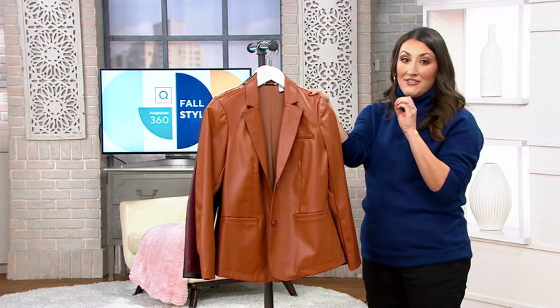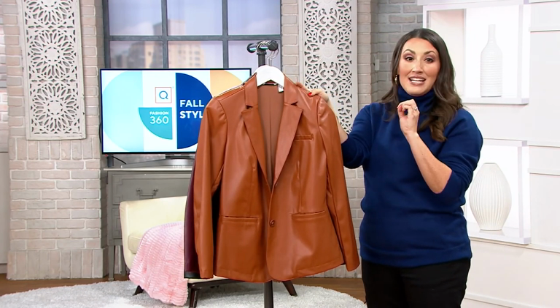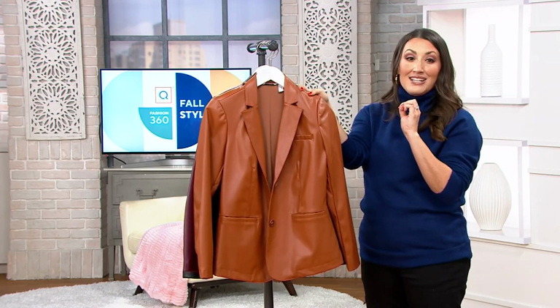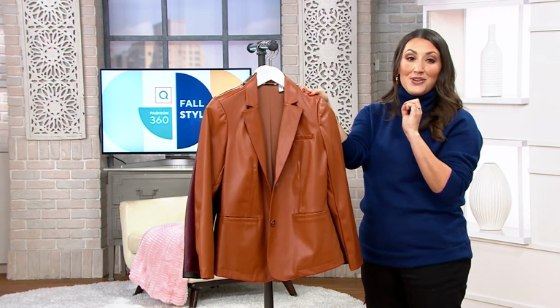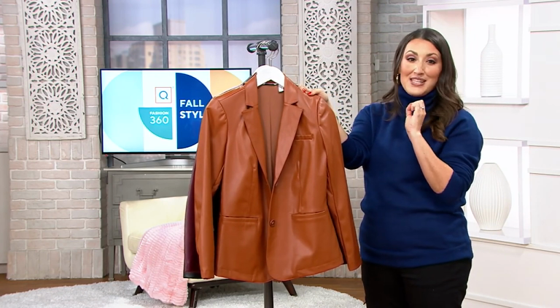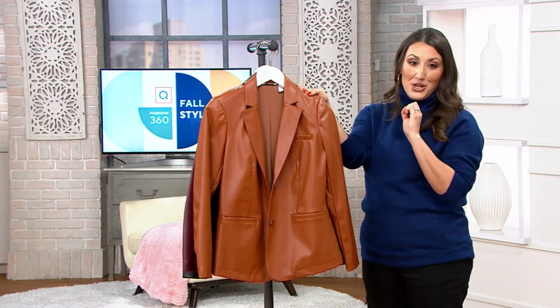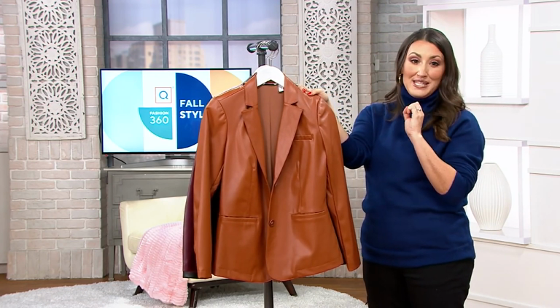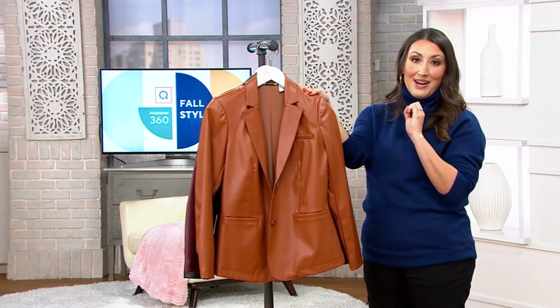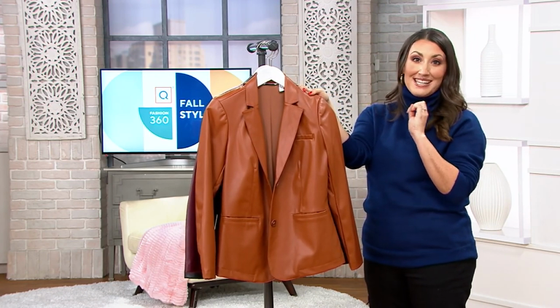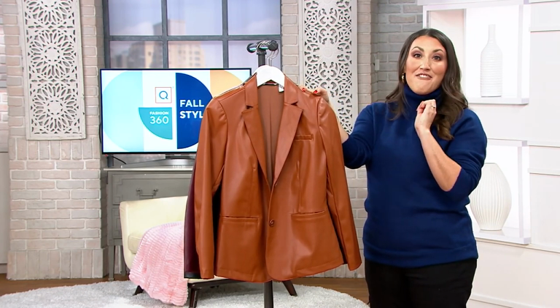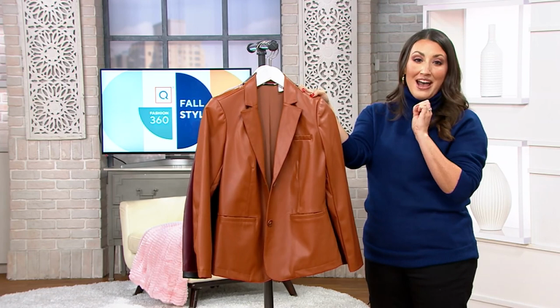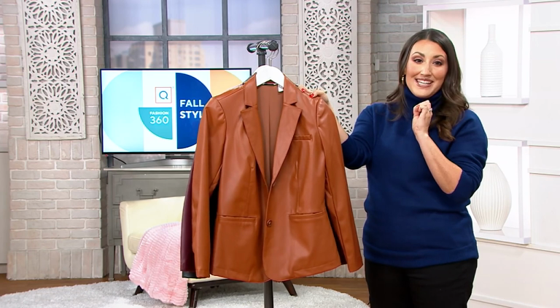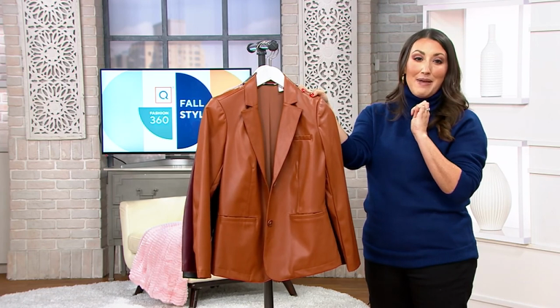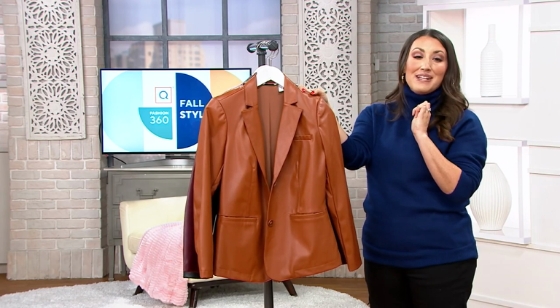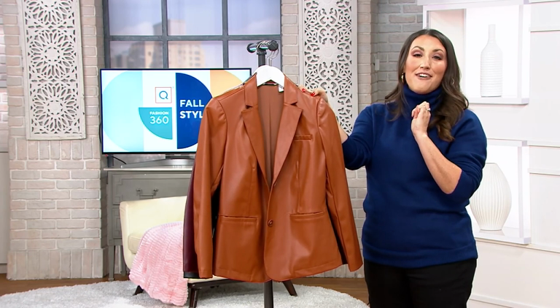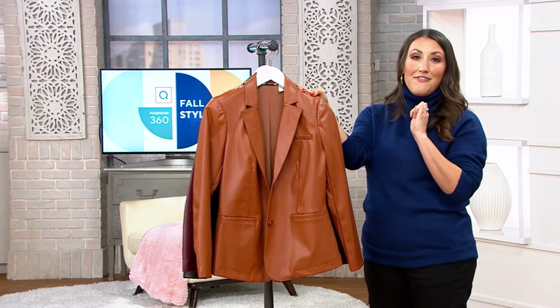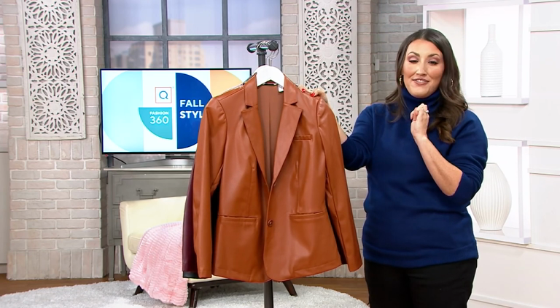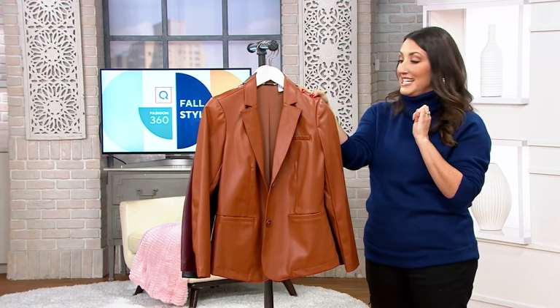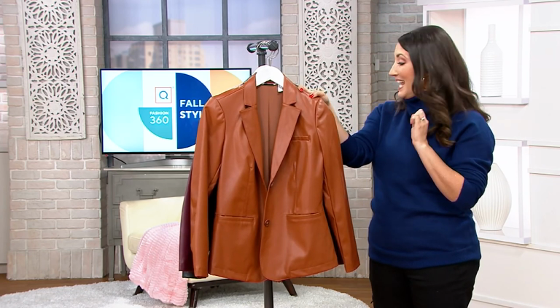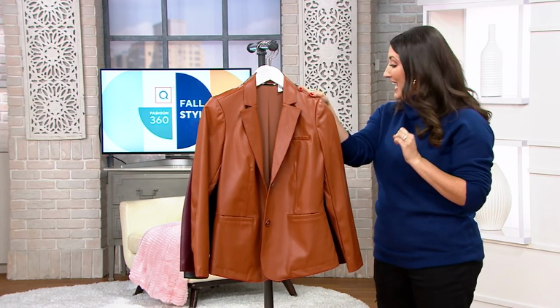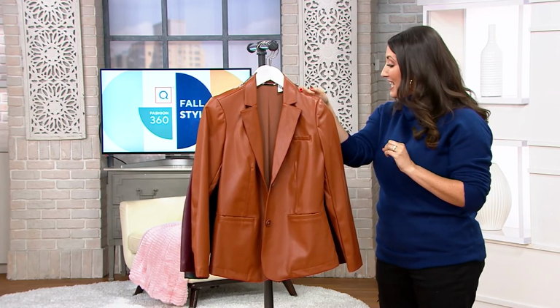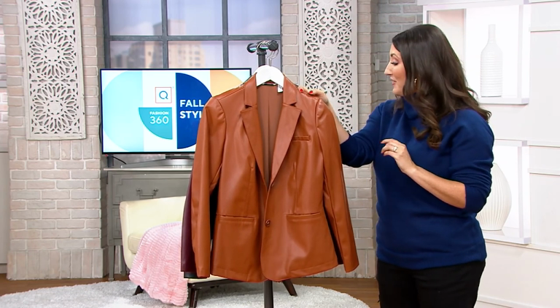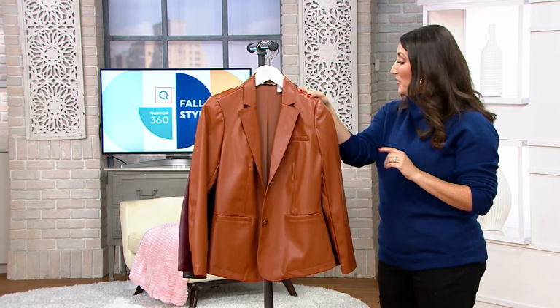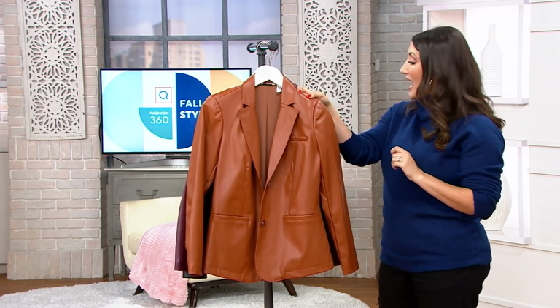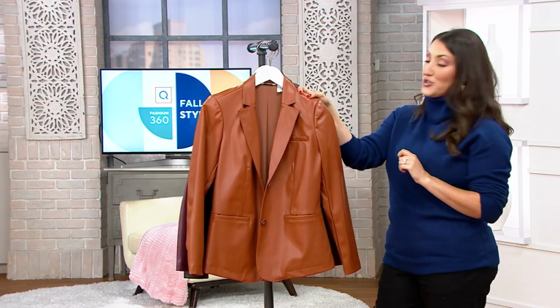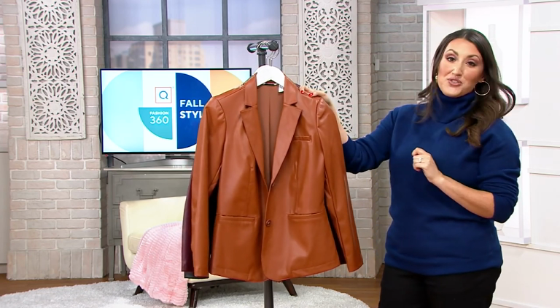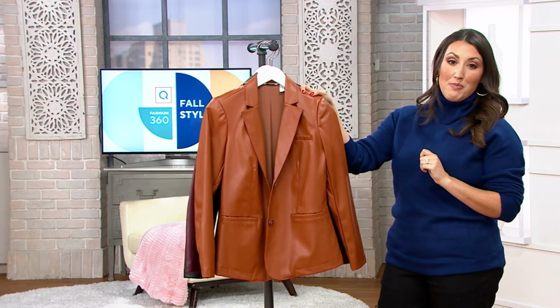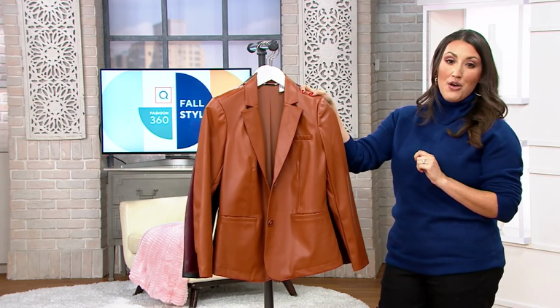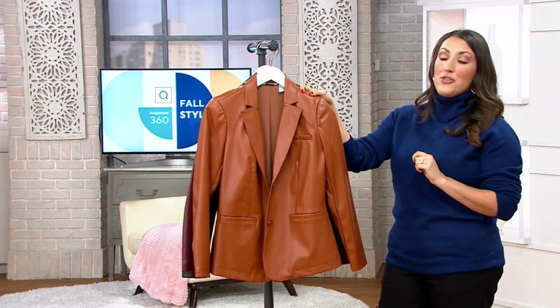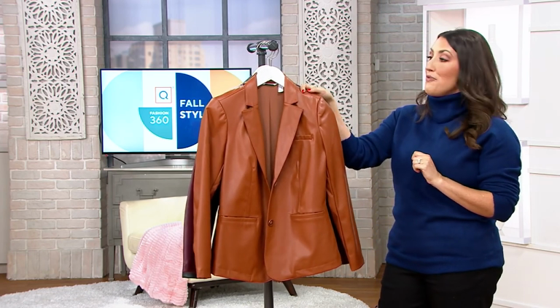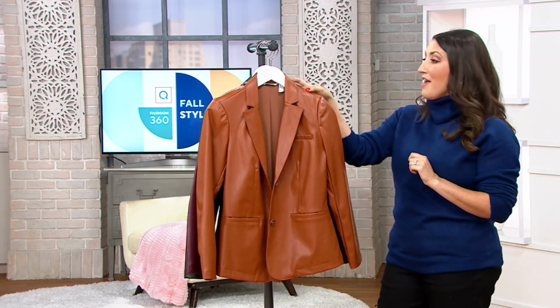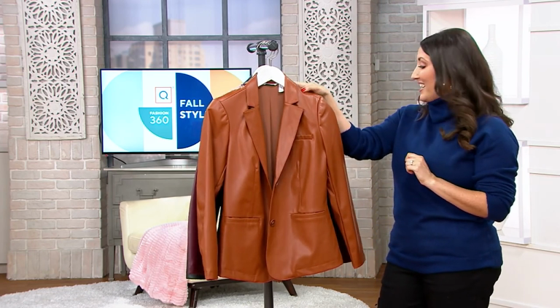$79 is that QVC price — five easy payments of $15.80. It's available from extra extra small through 5X.